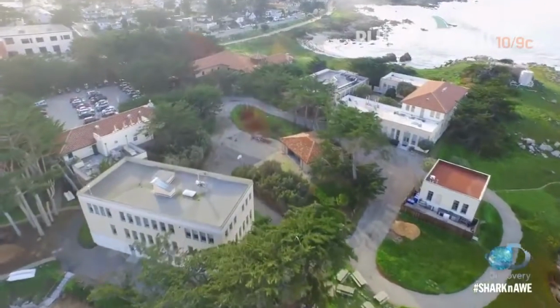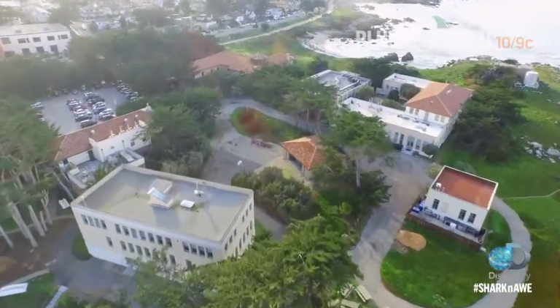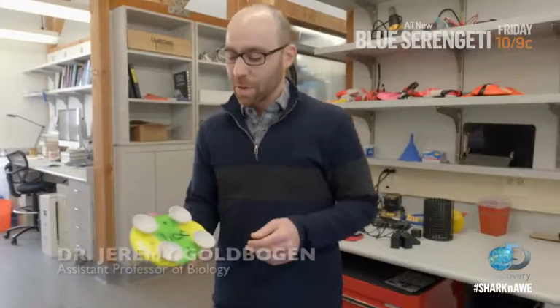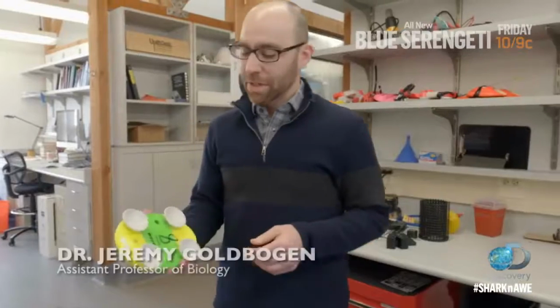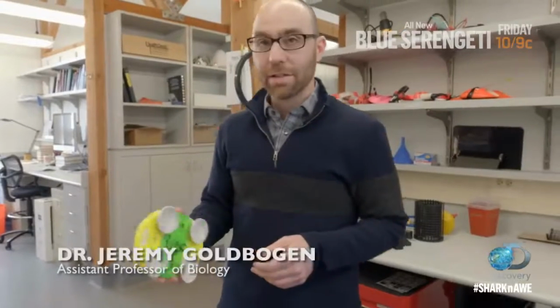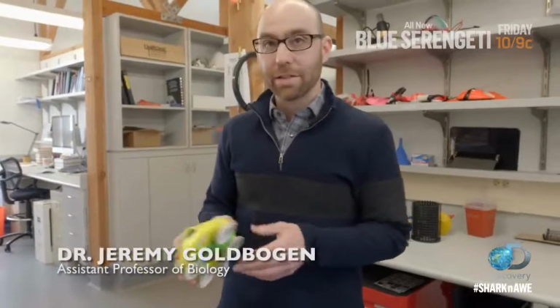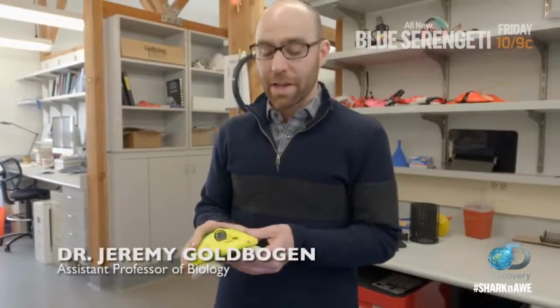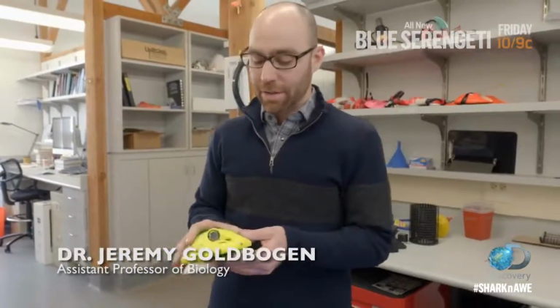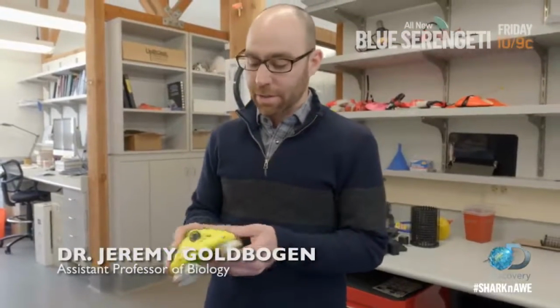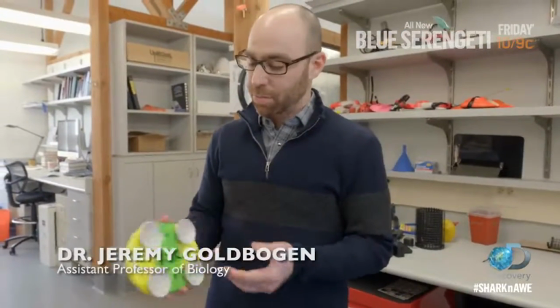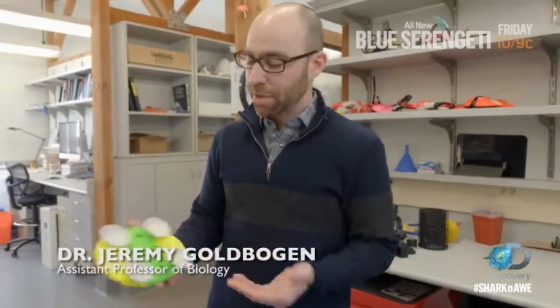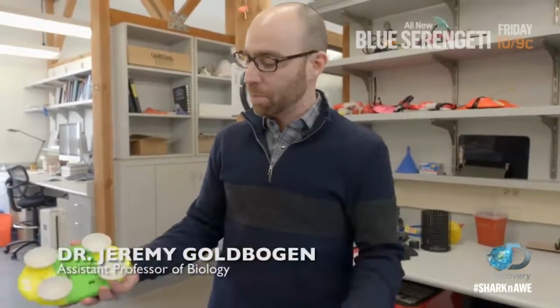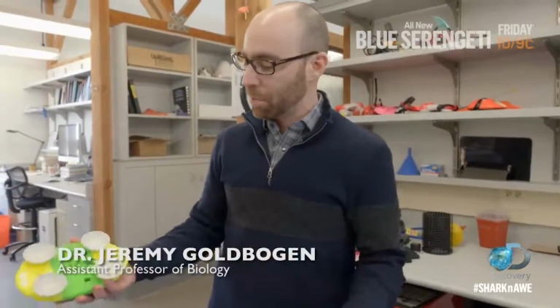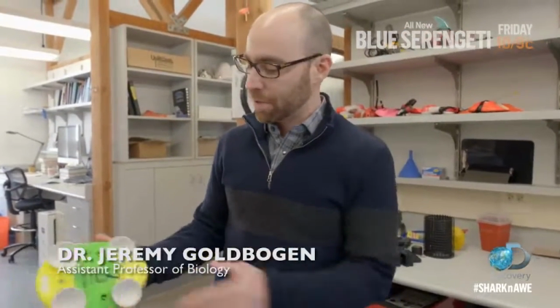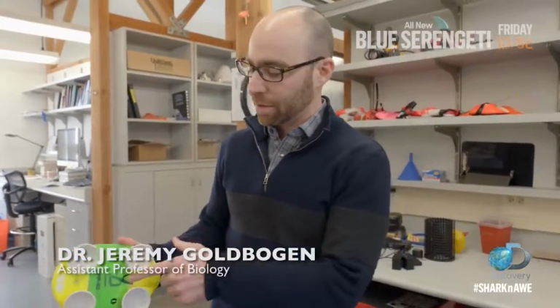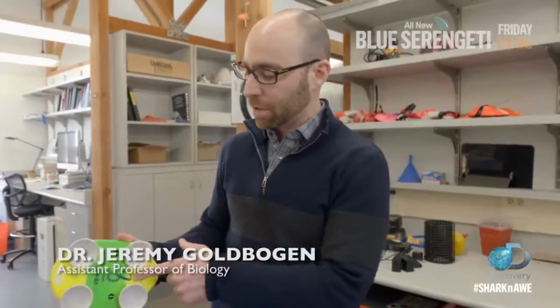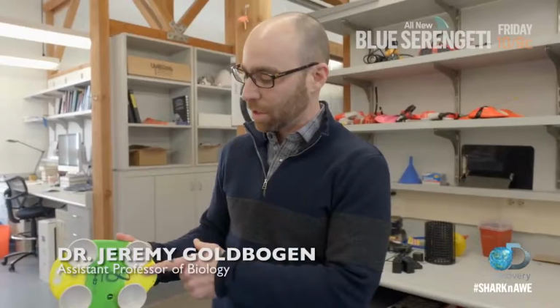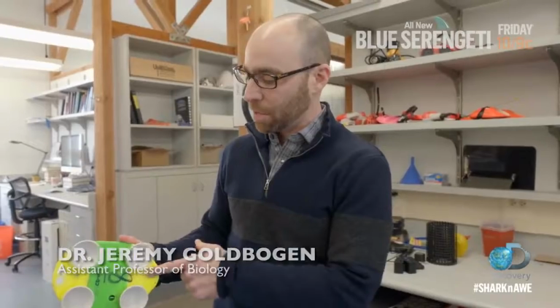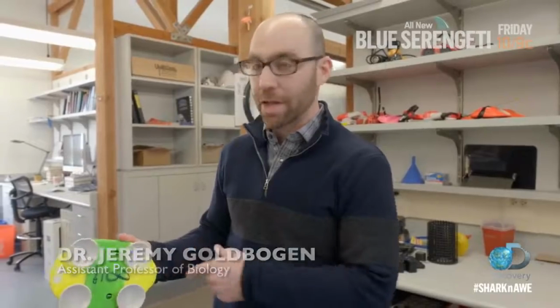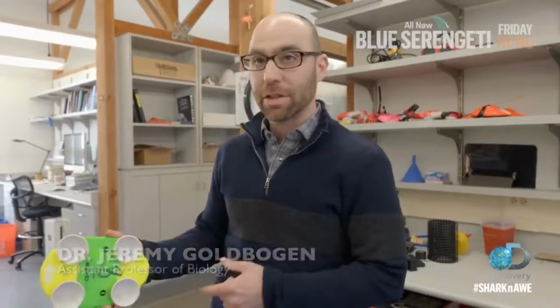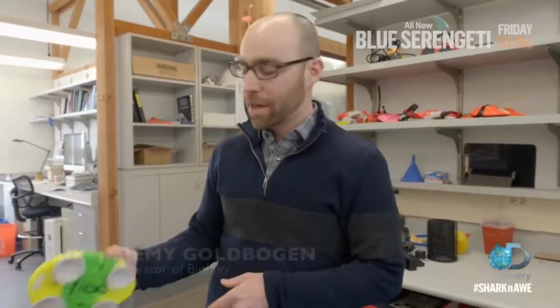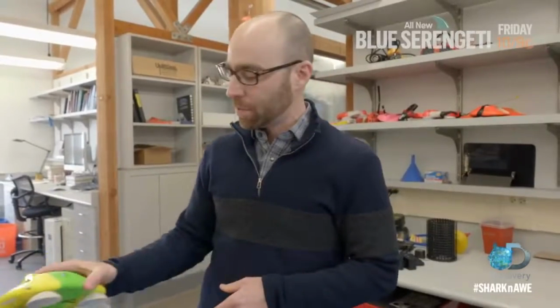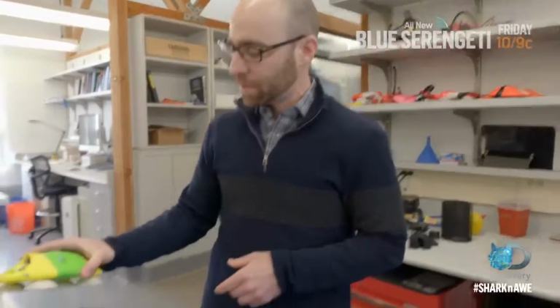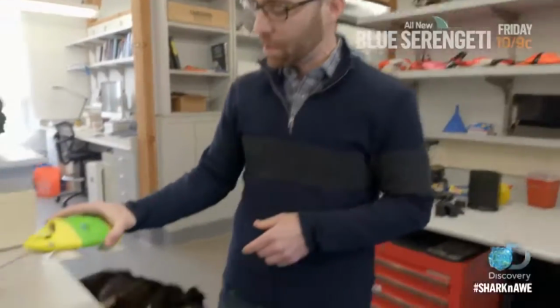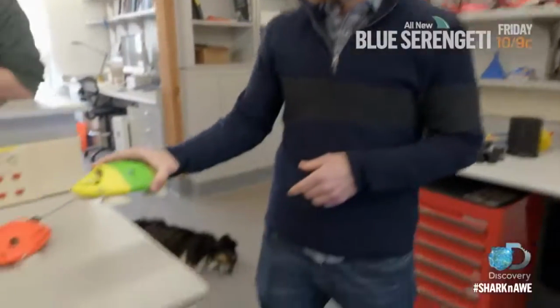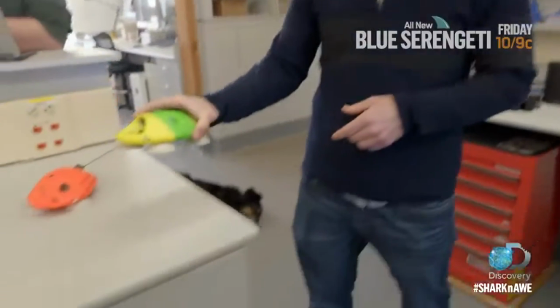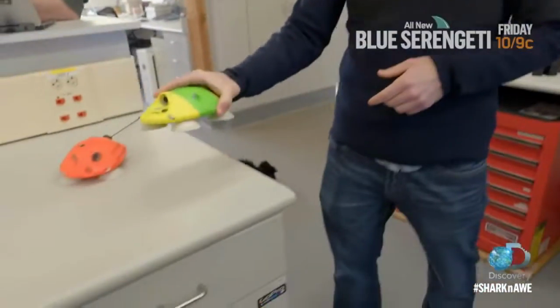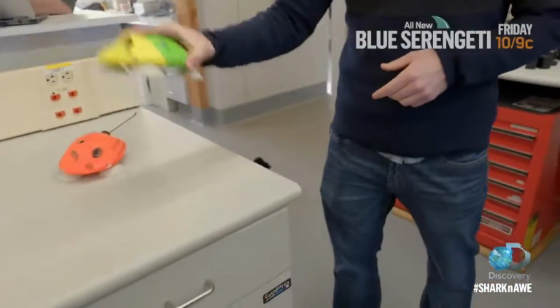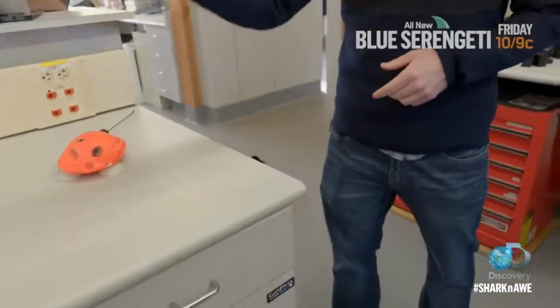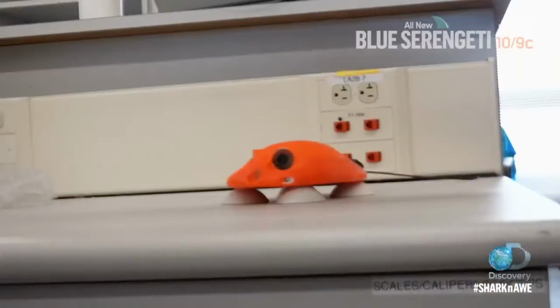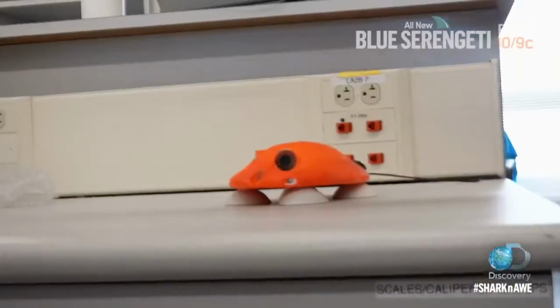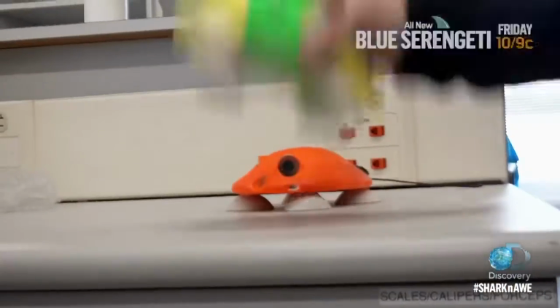The way we attach these tags is pretty simple — basically suction cup attached tags, and we just get up close to the whale, just like this.